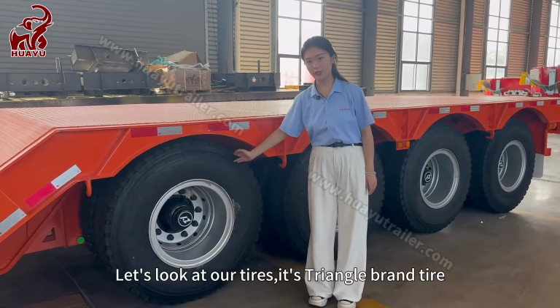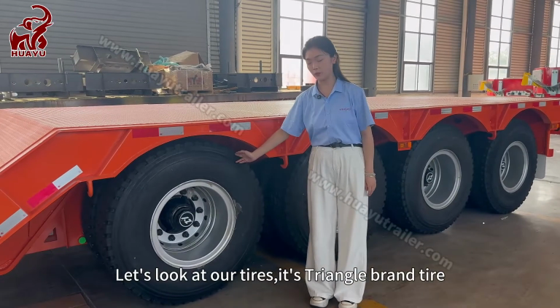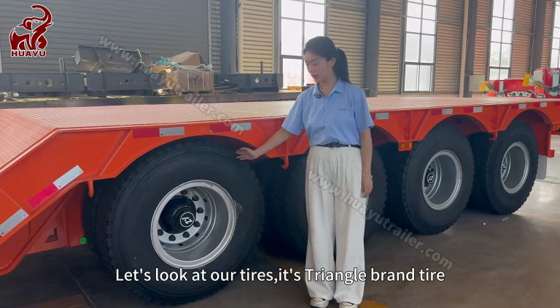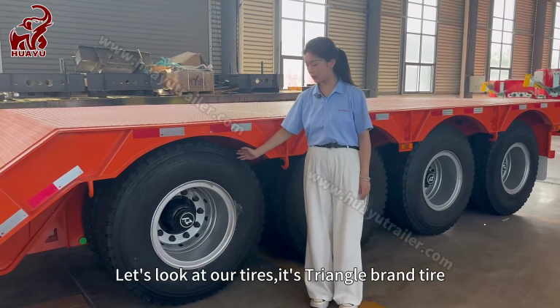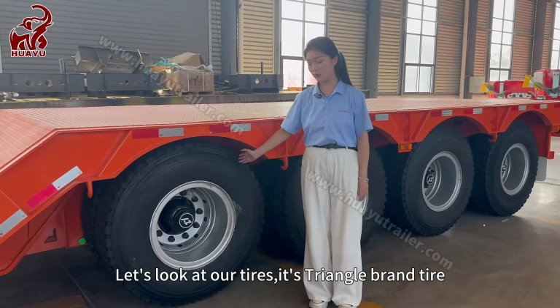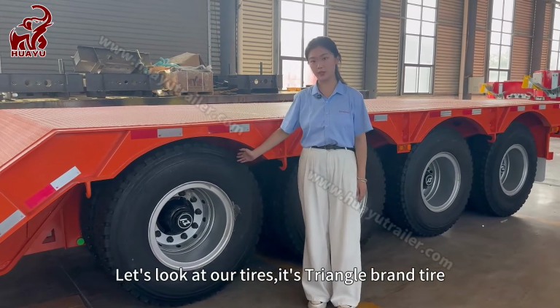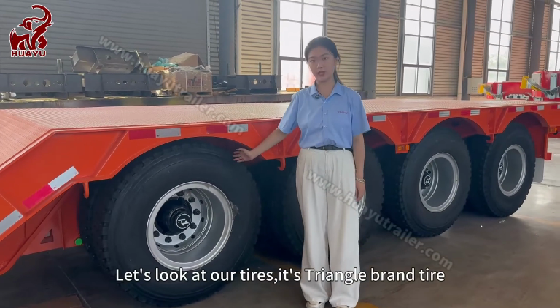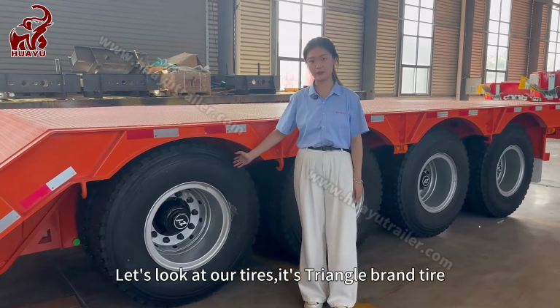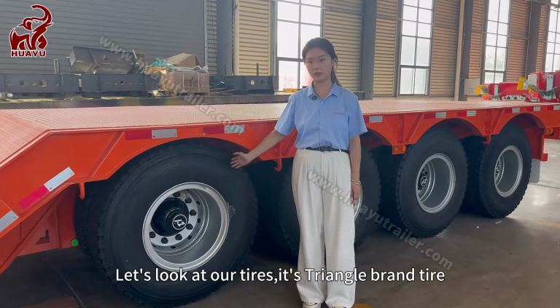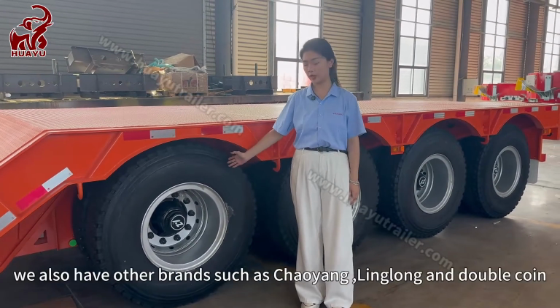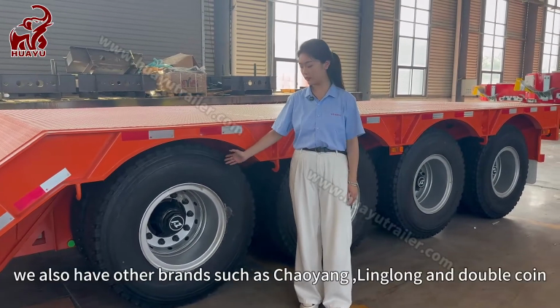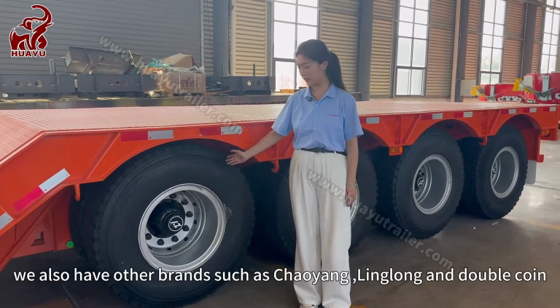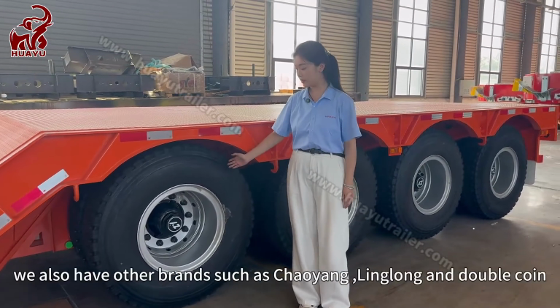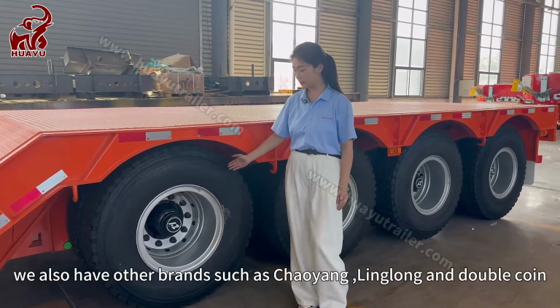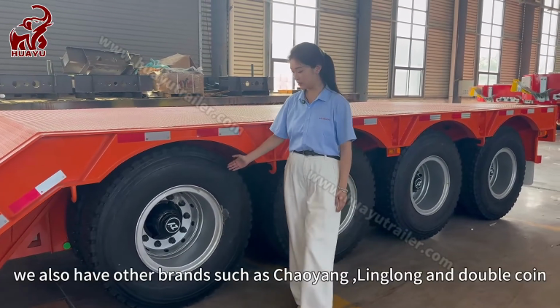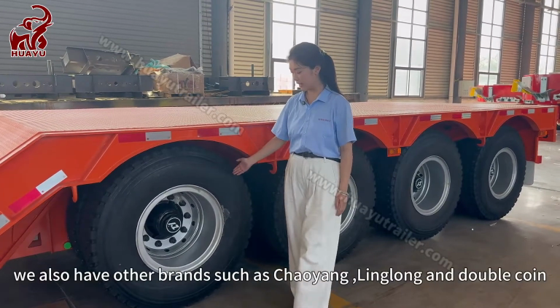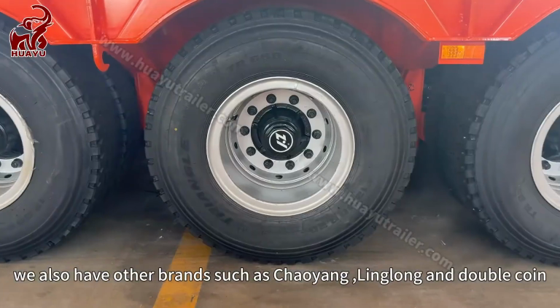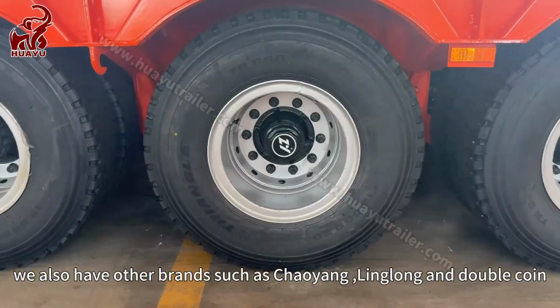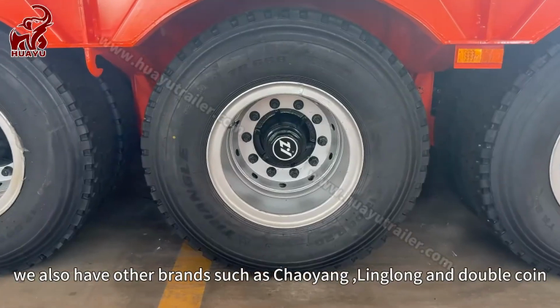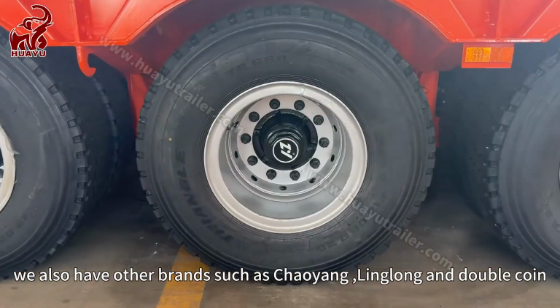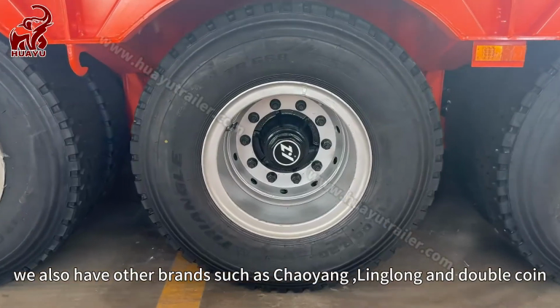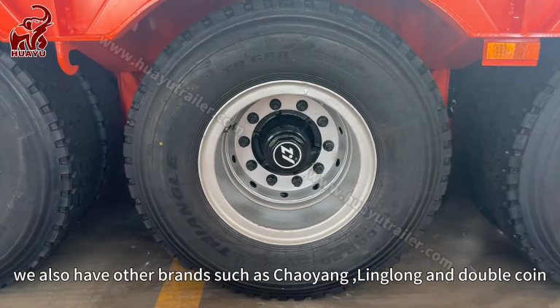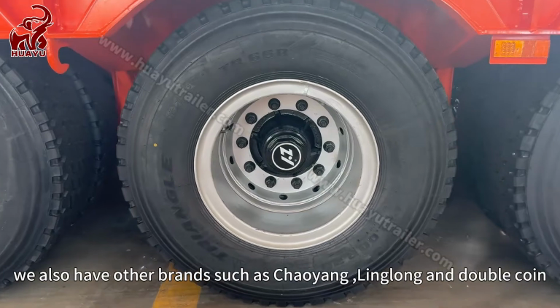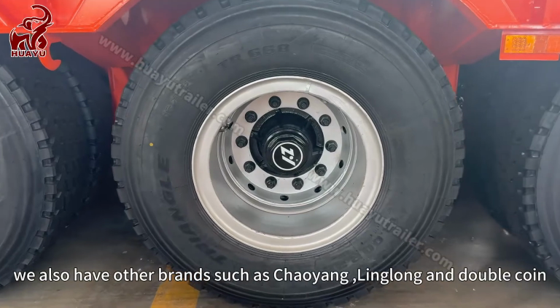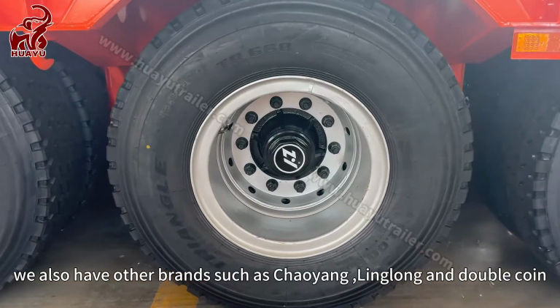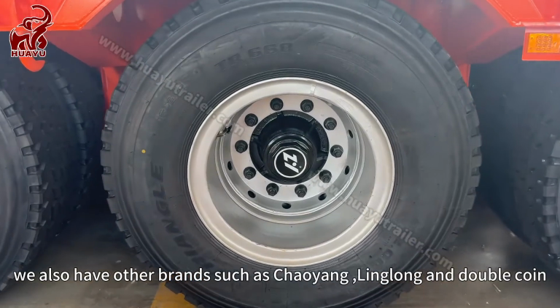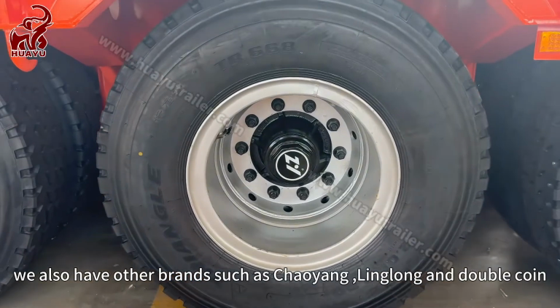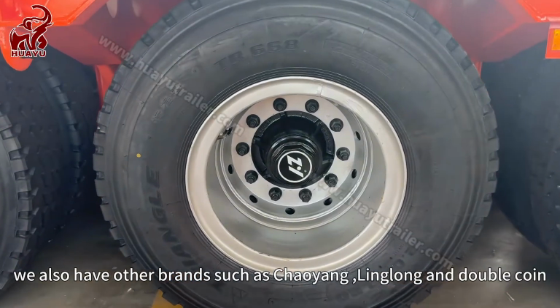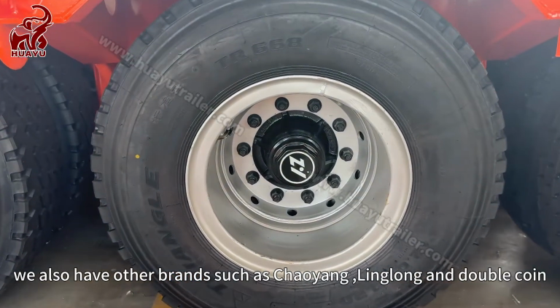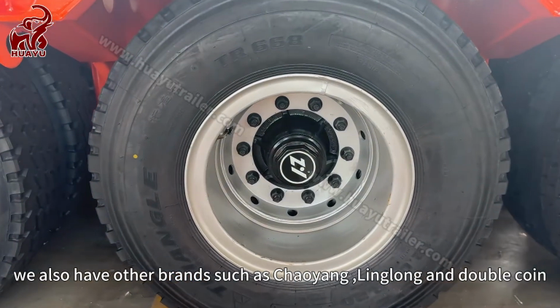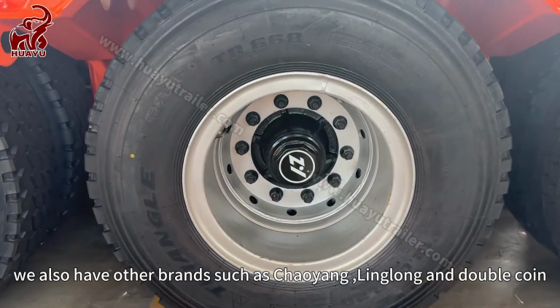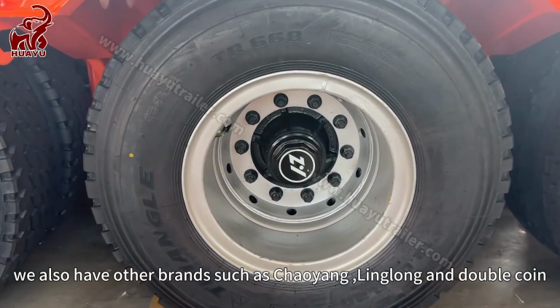The tires are Triangle brand here. We also have other brands available, such as Chaoyang, Linlong, and Doublecoin.